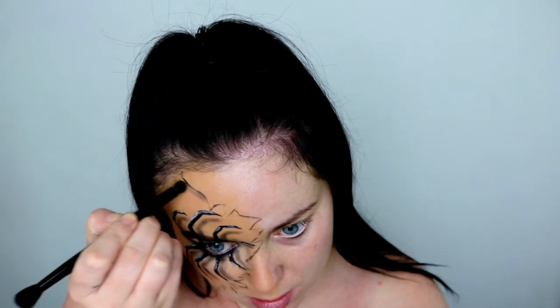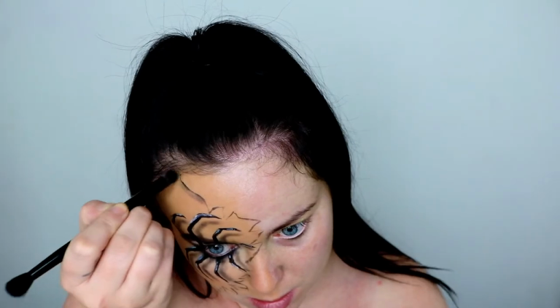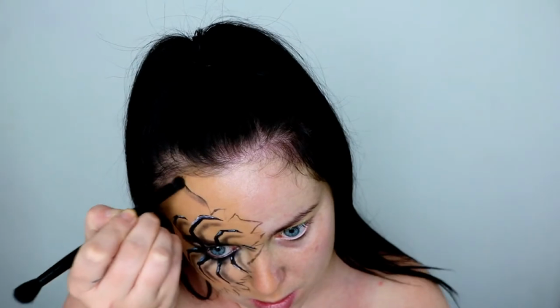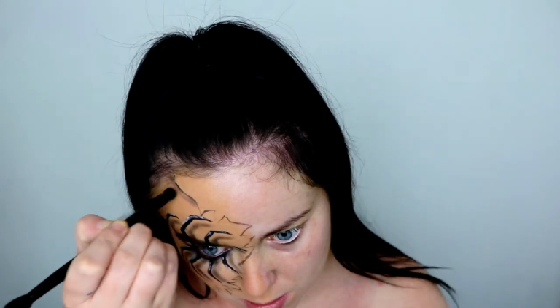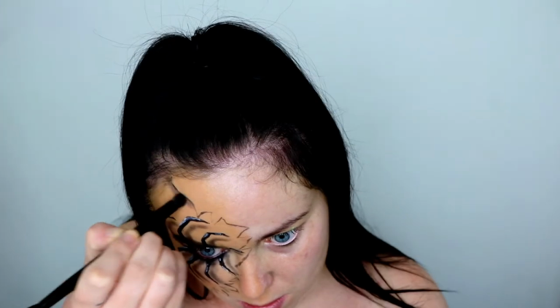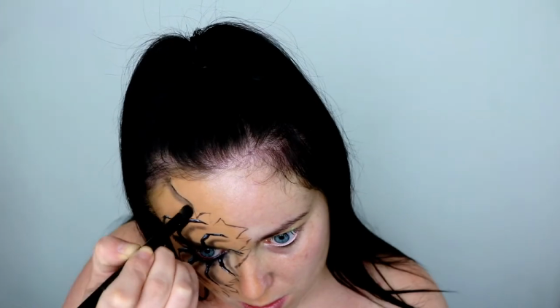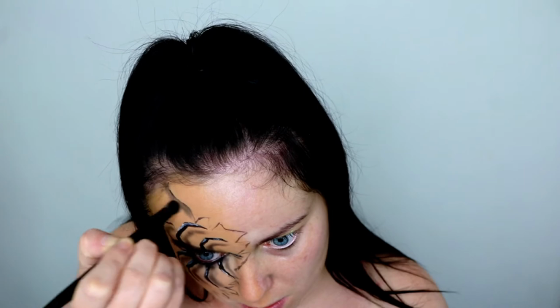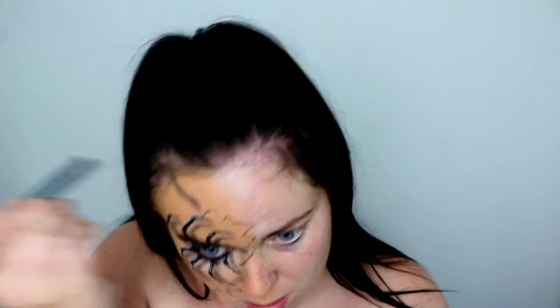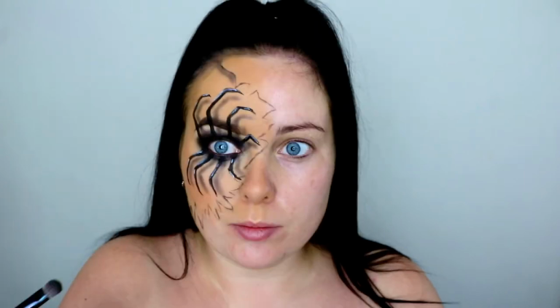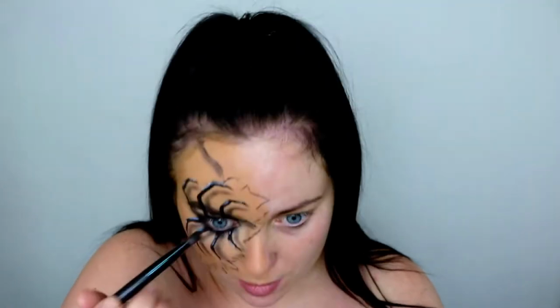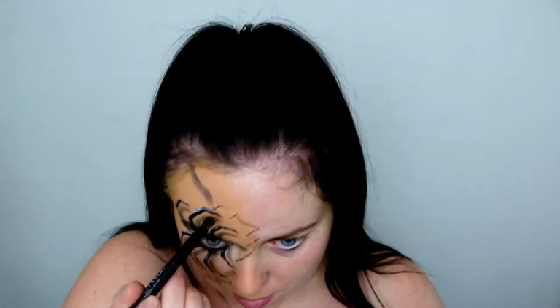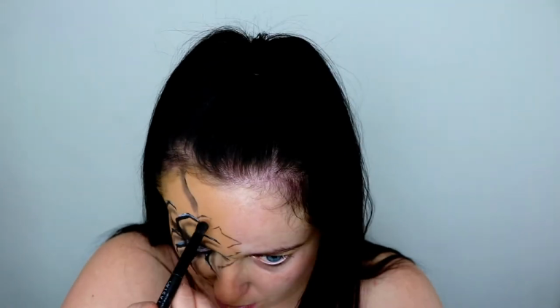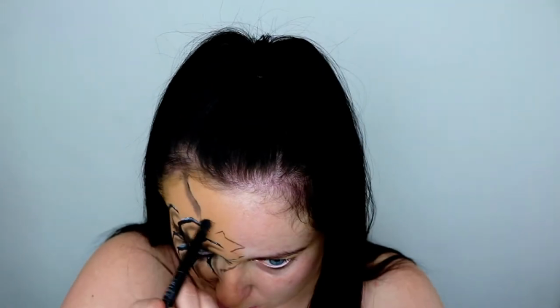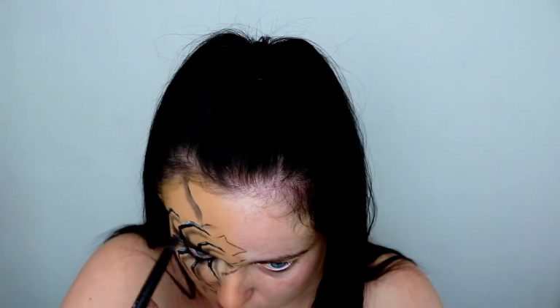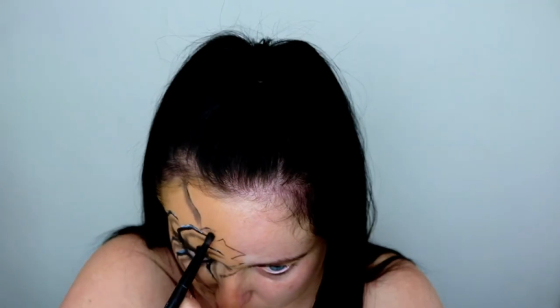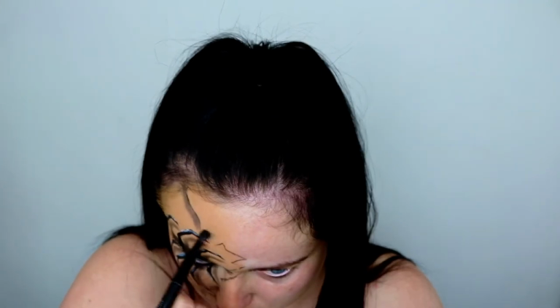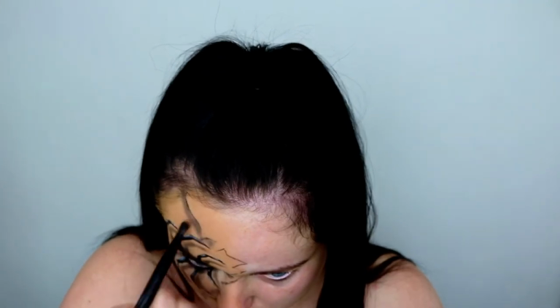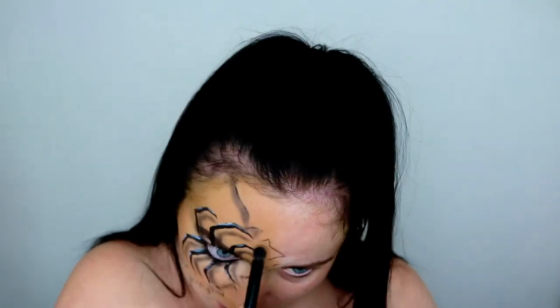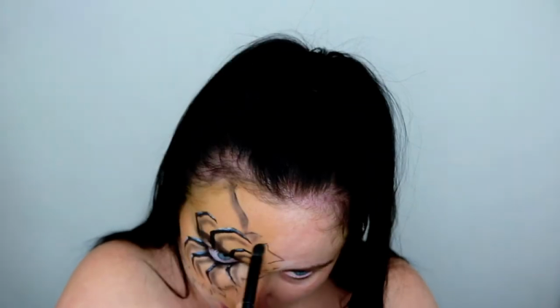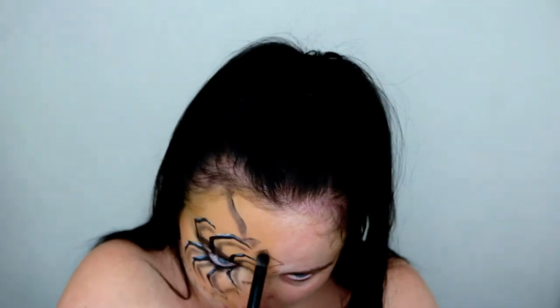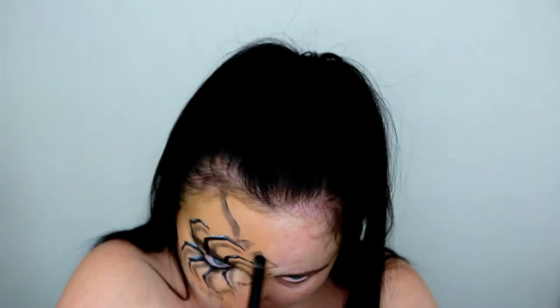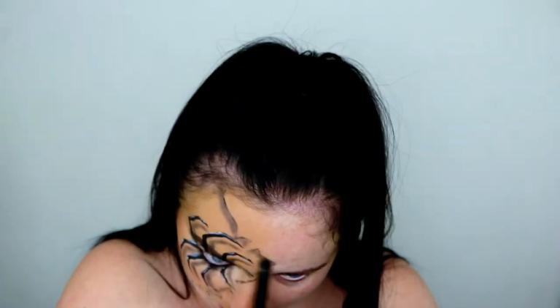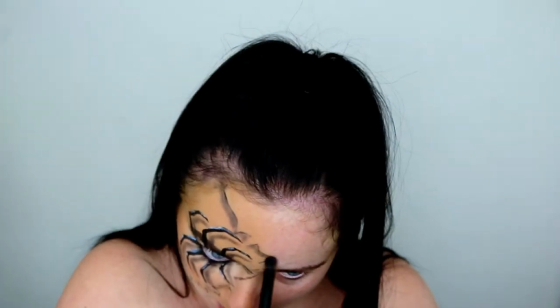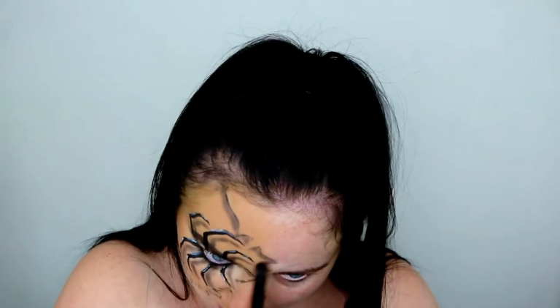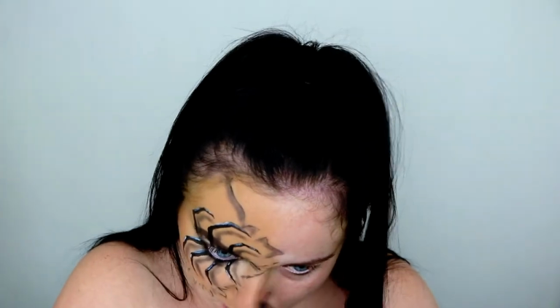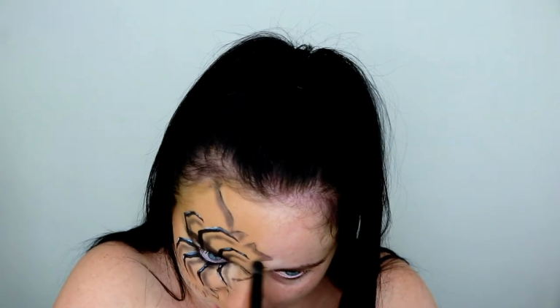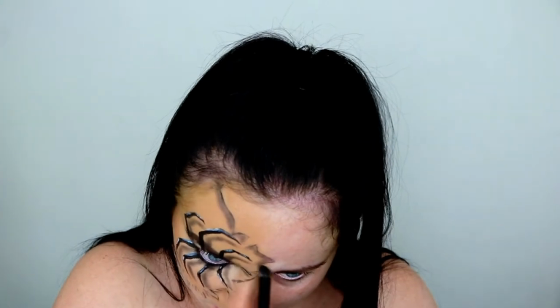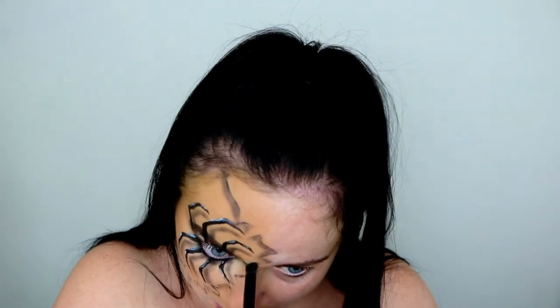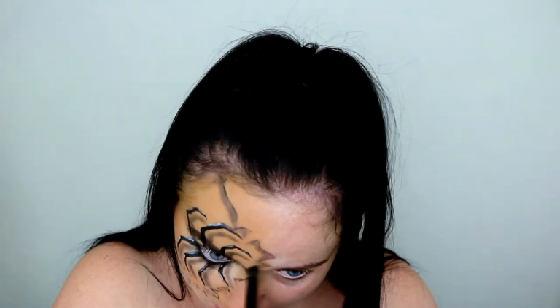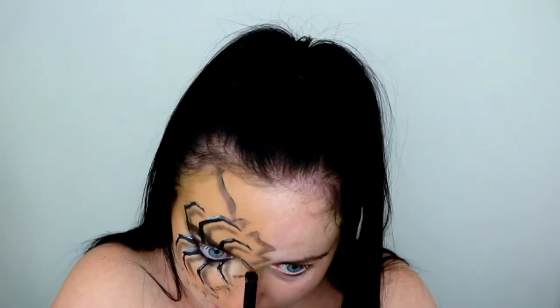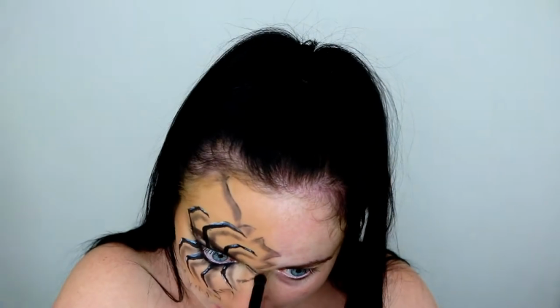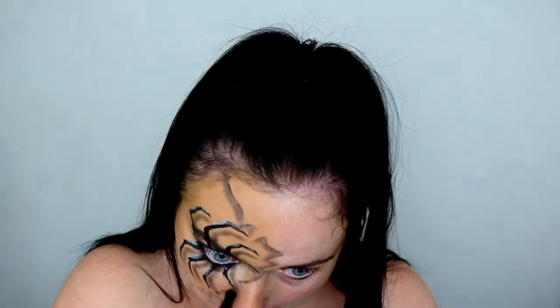Taking that same black eyeshadow, I'm using this just to define that crack down the center of the face.